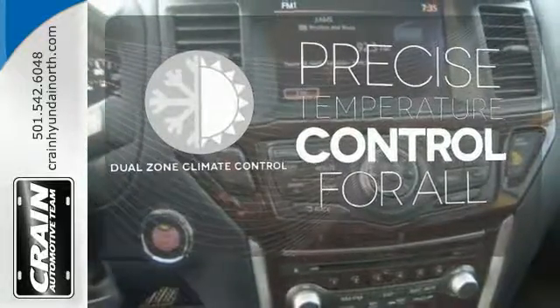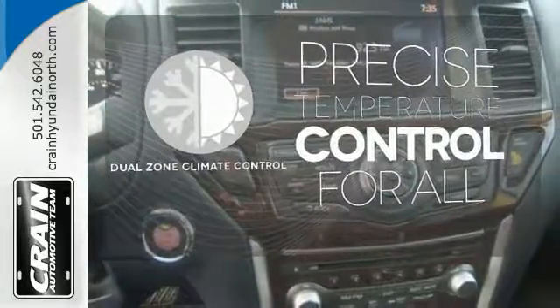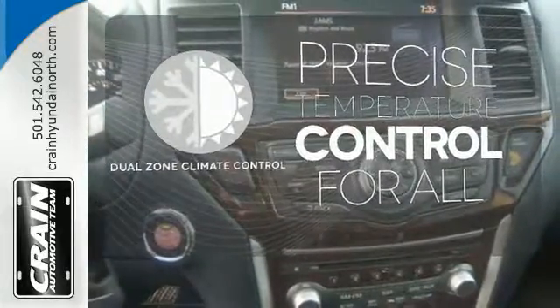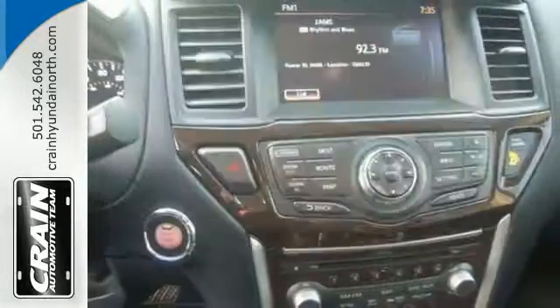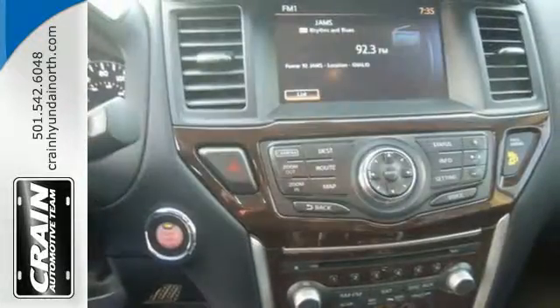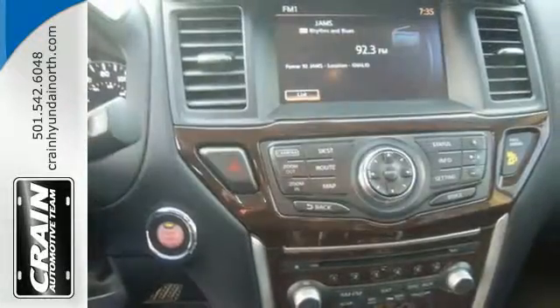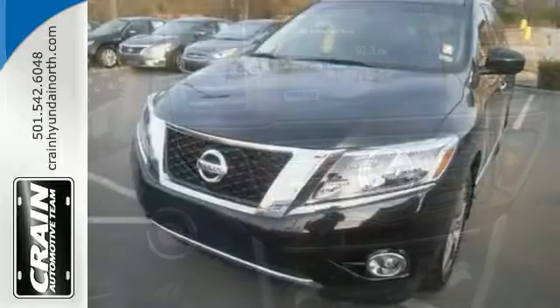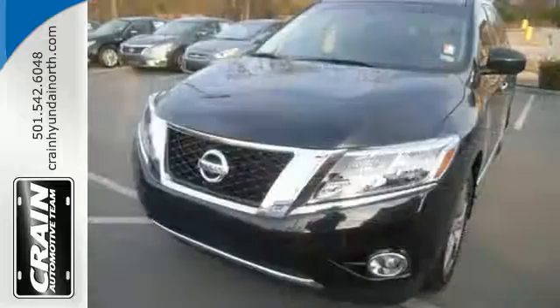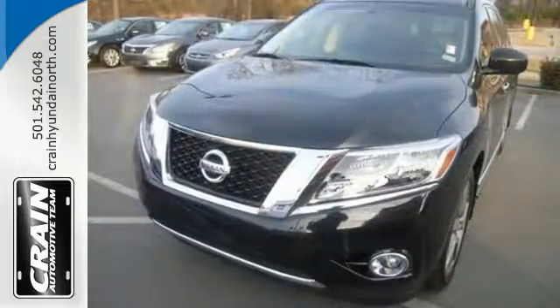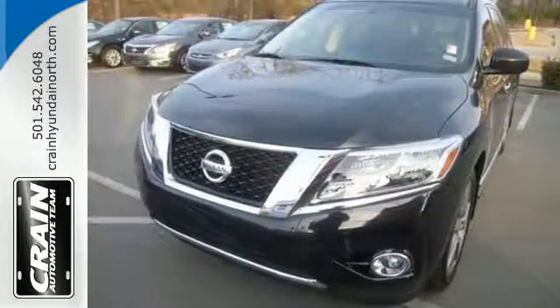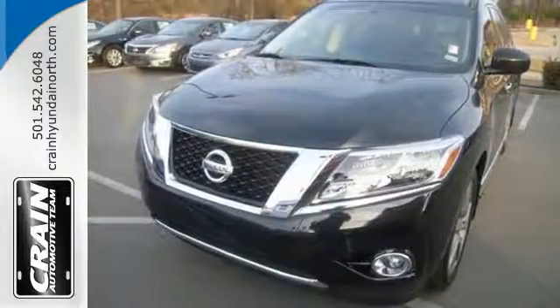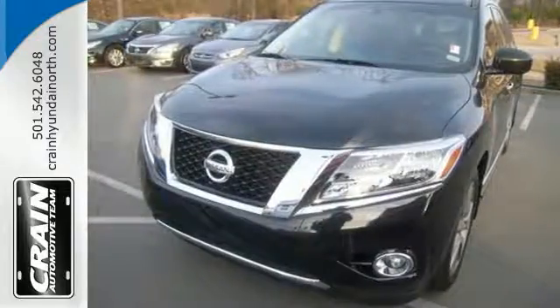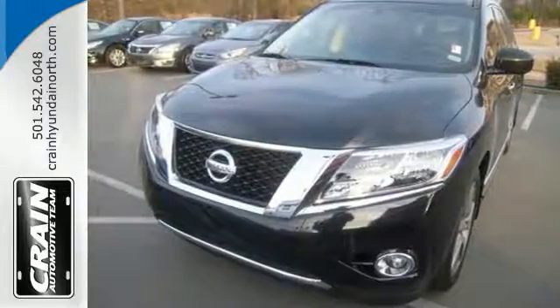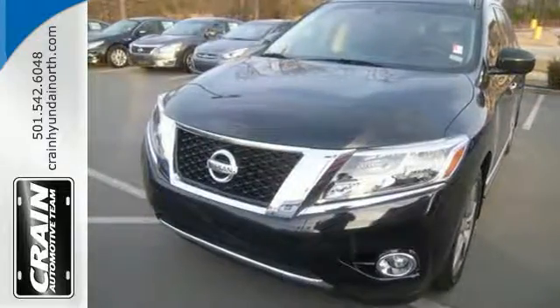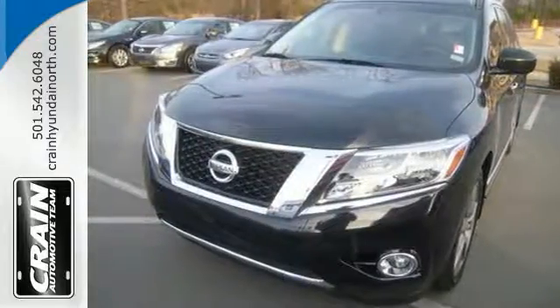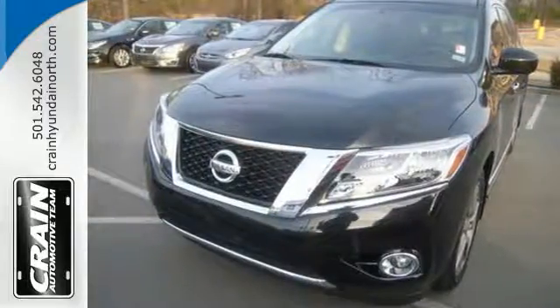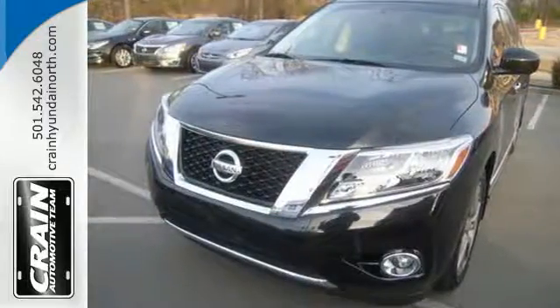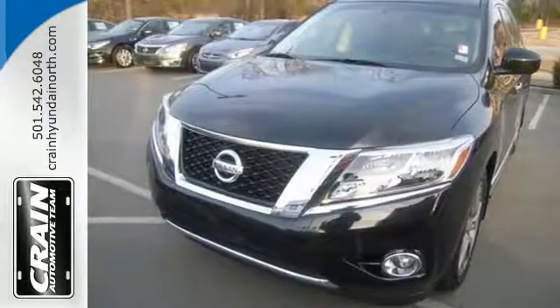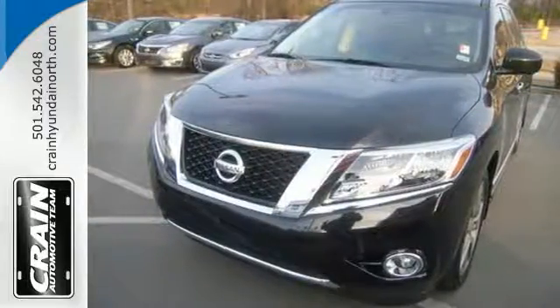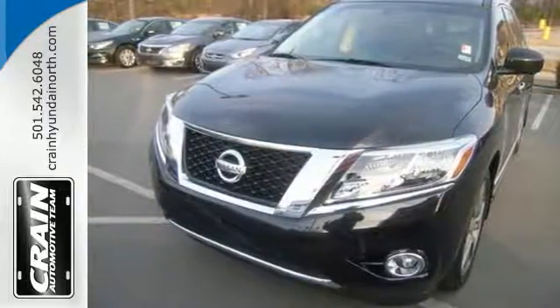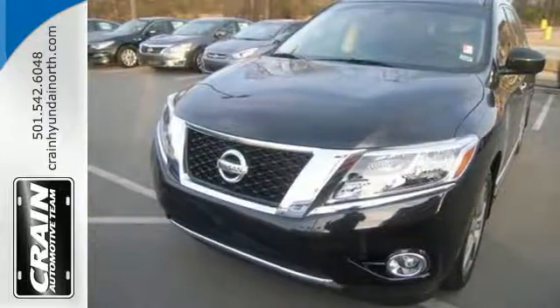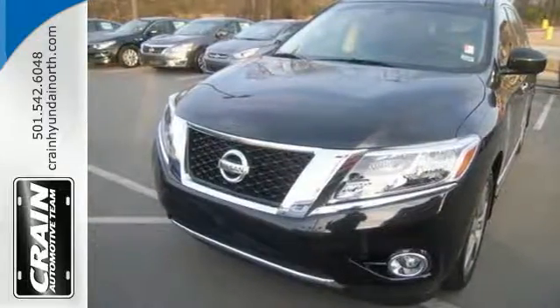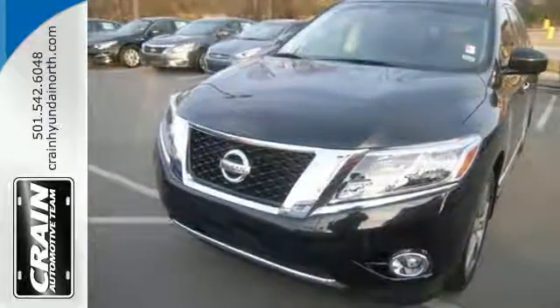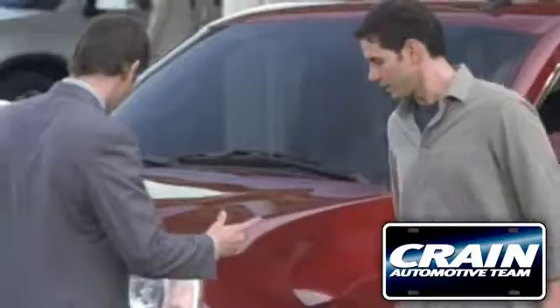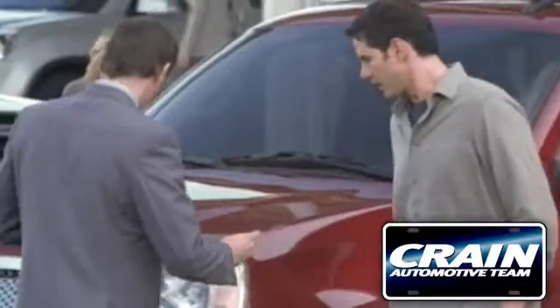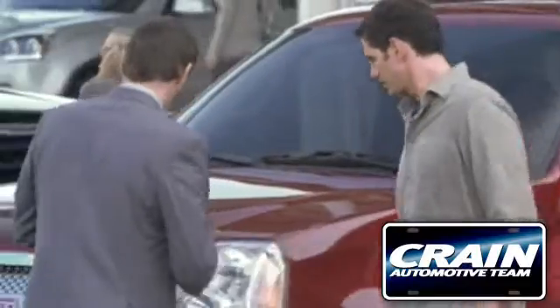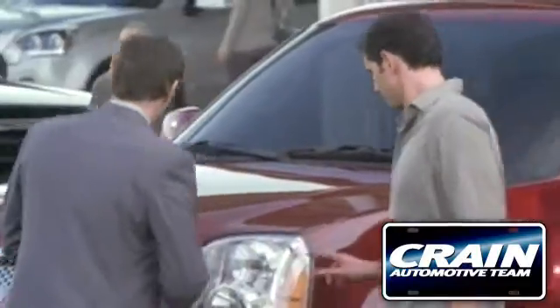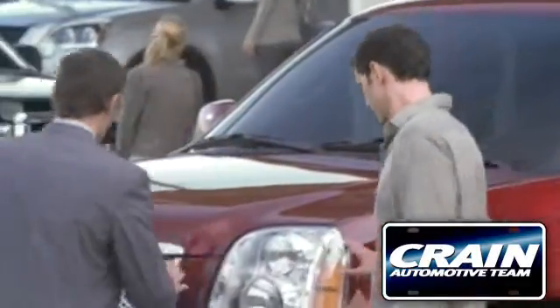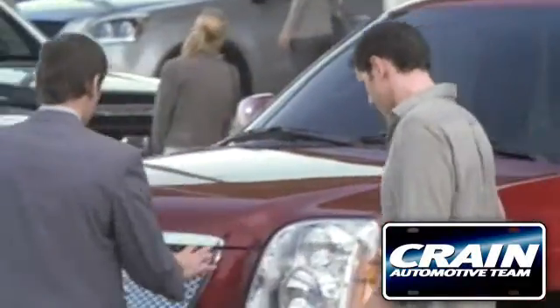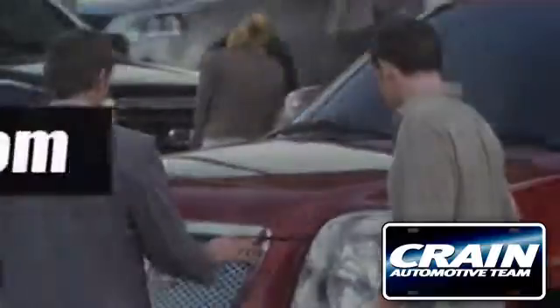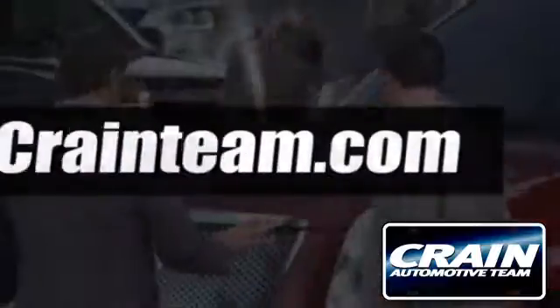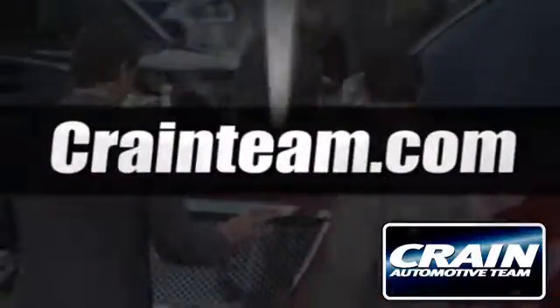Get going. This Pathfinder is ready for a test drive. Visit us anytime at crane-team.com.